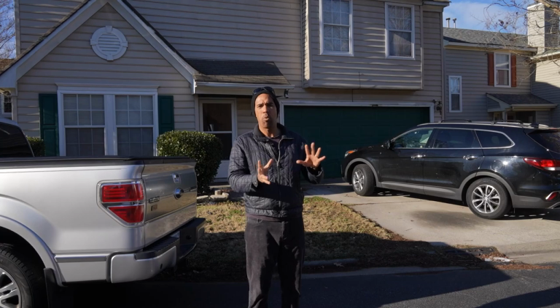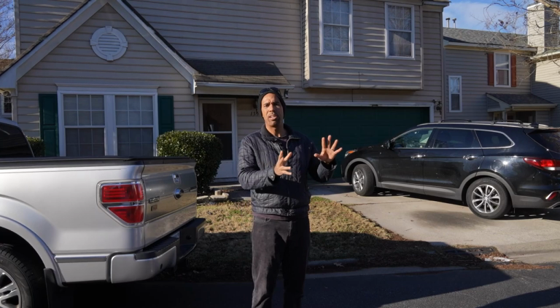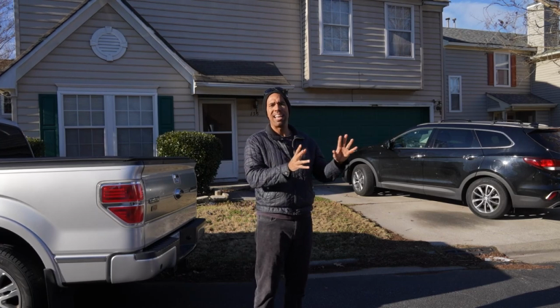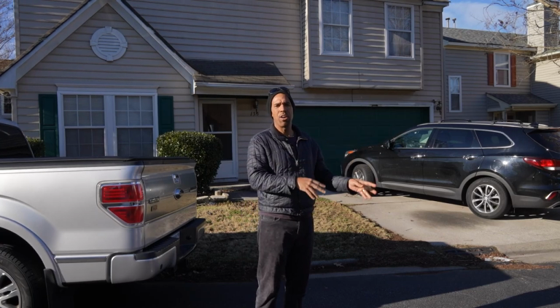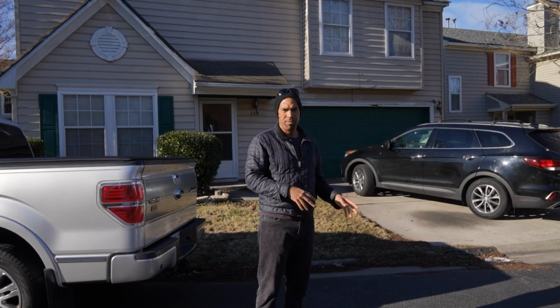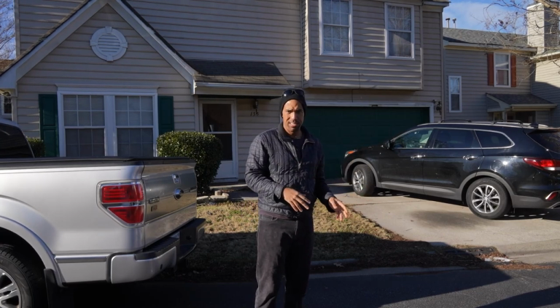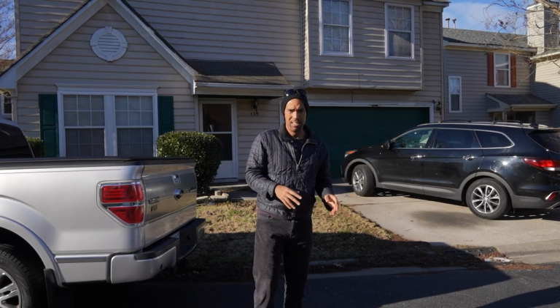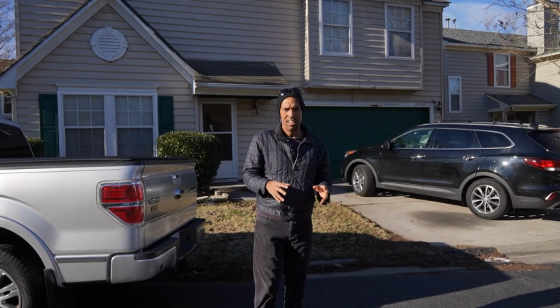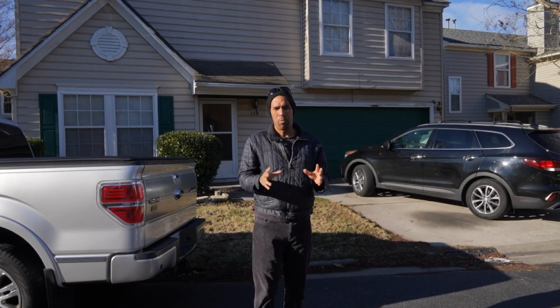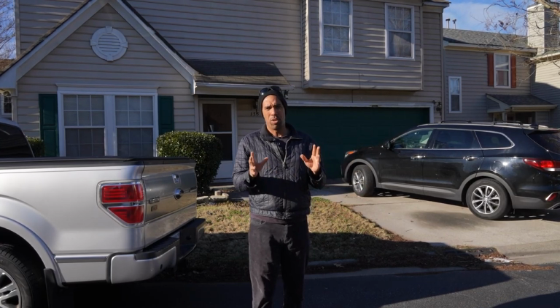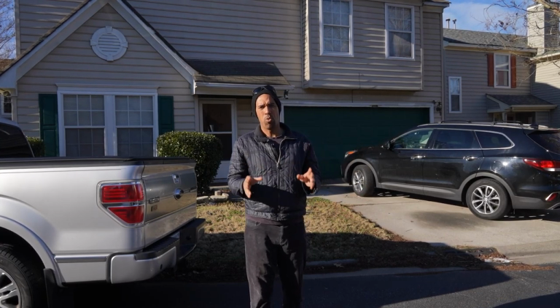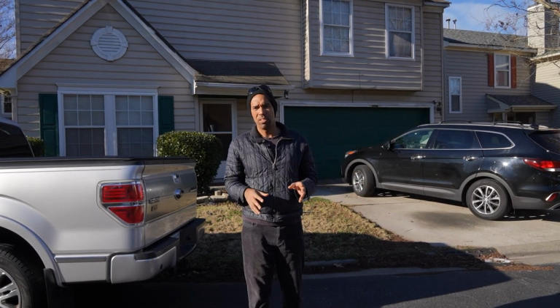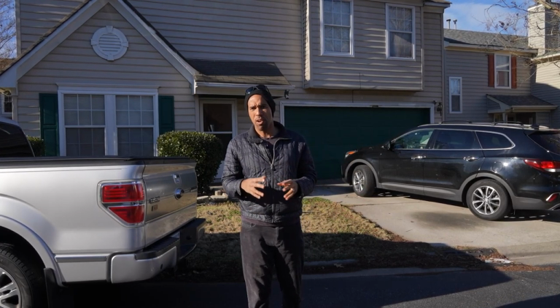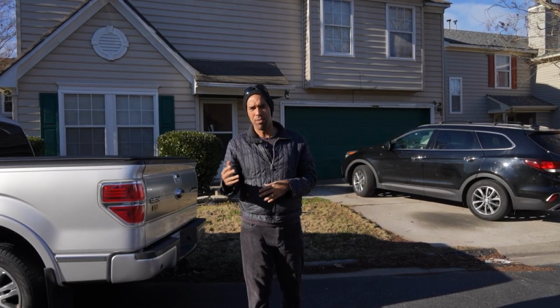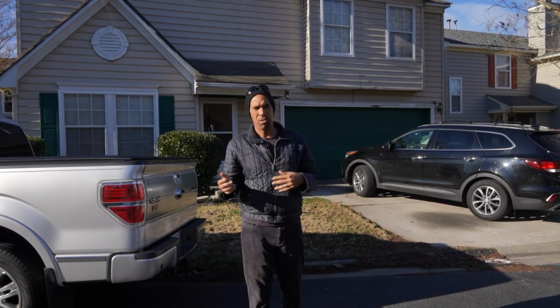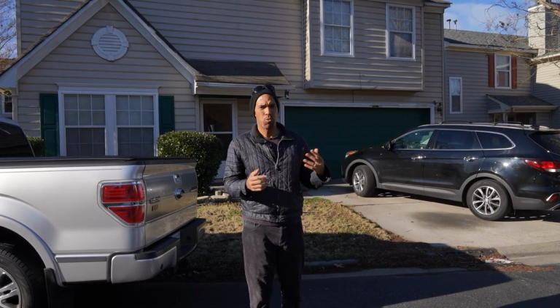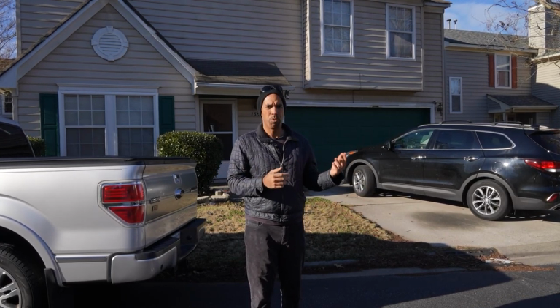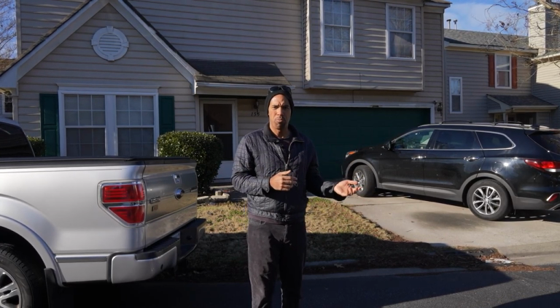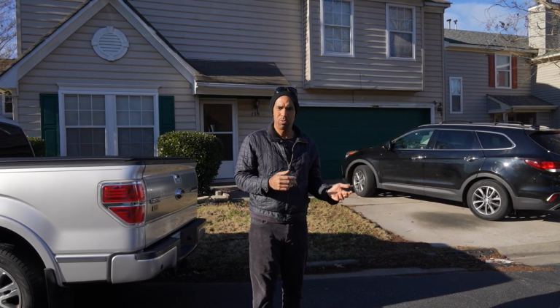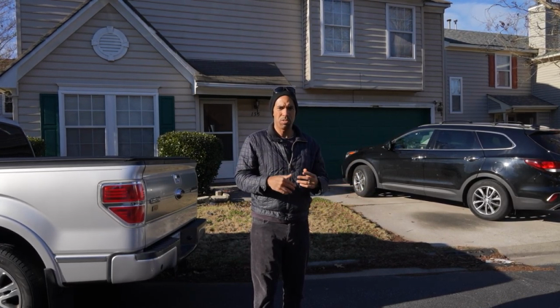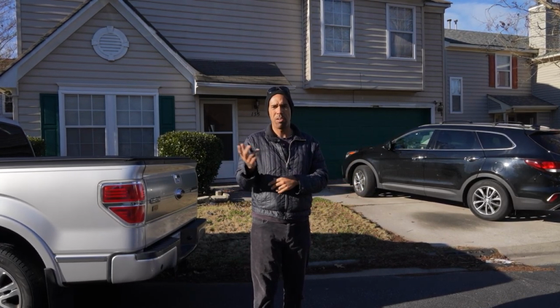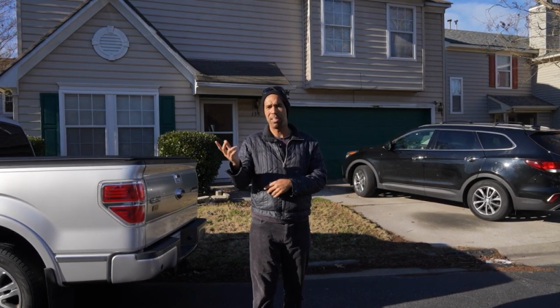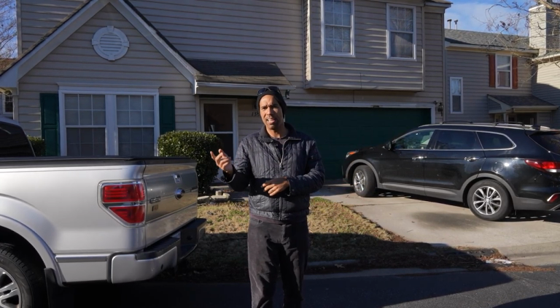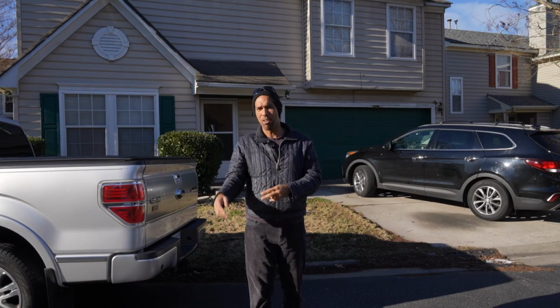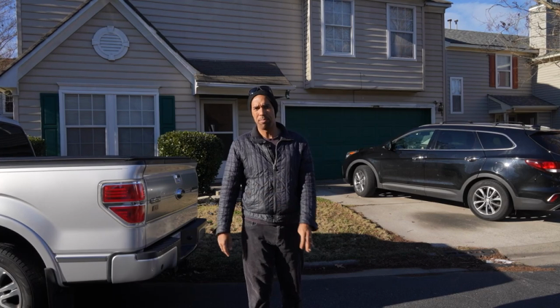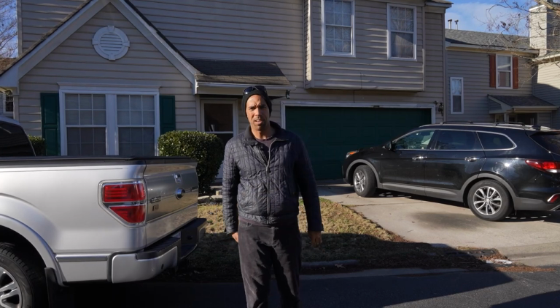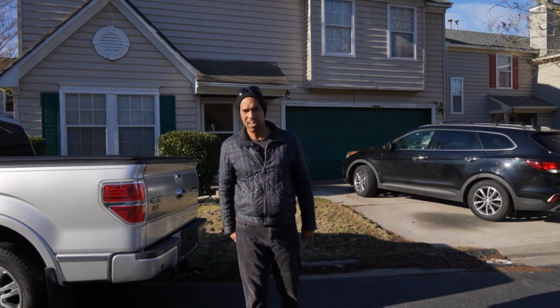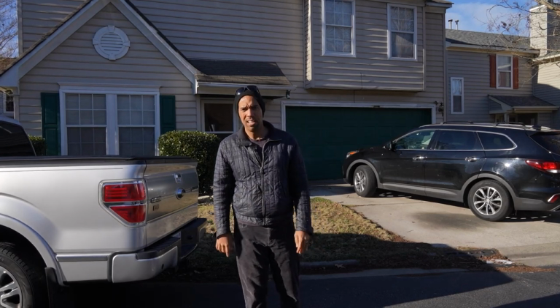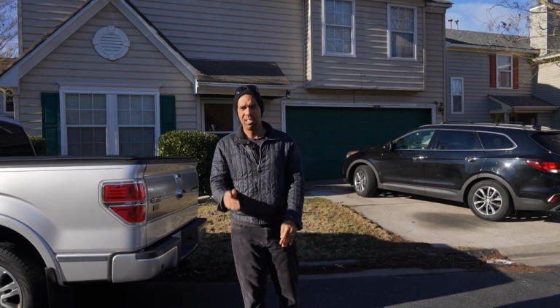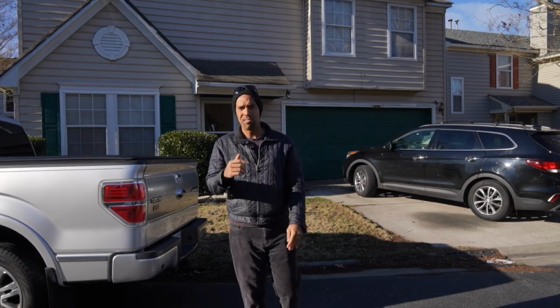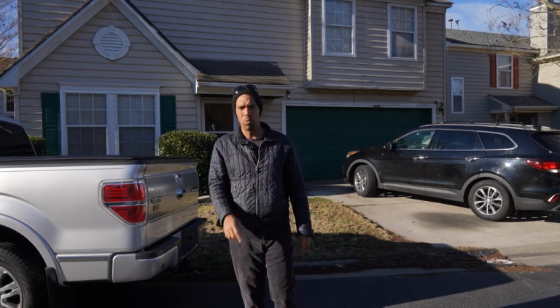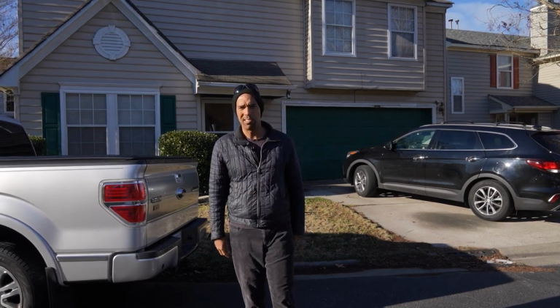How are we going to get out of it? Are we going to hold it, short-term rental, or just flip it and get out of it? All right, let's do it.